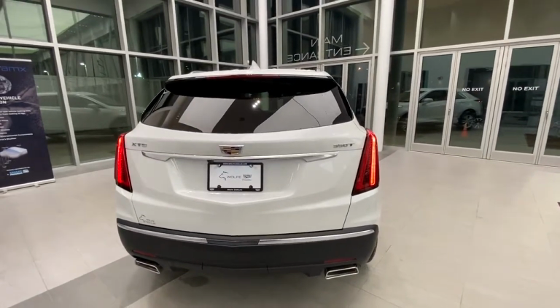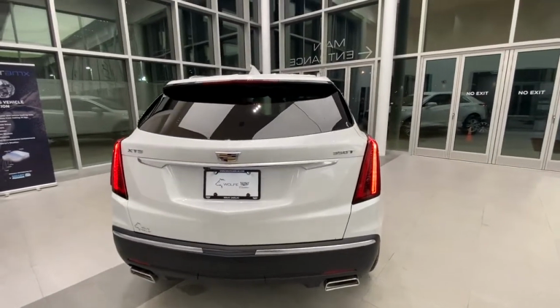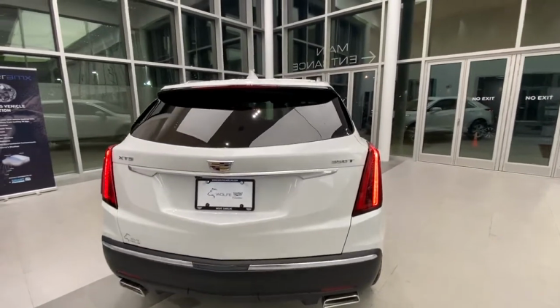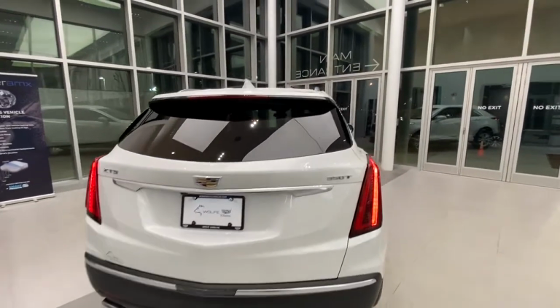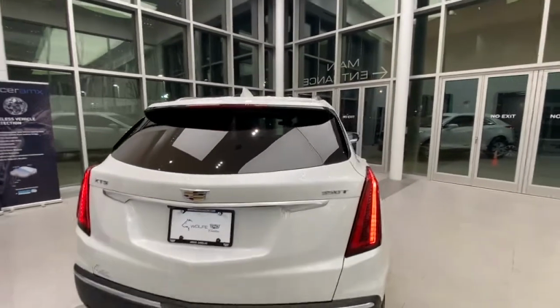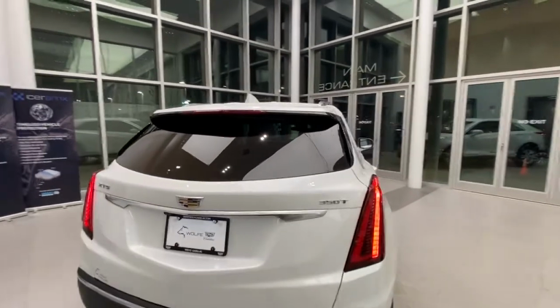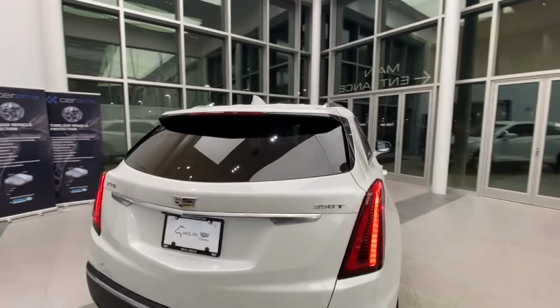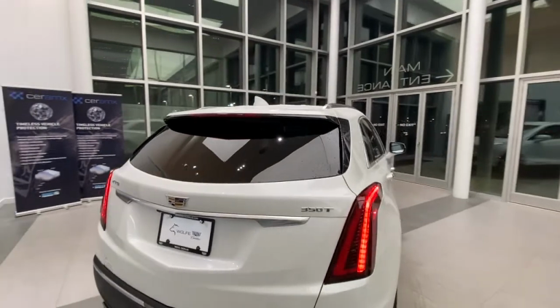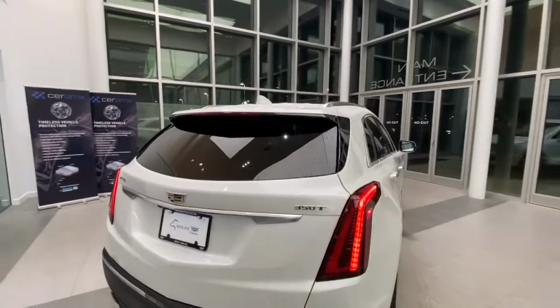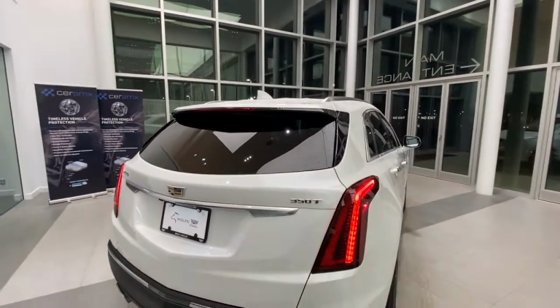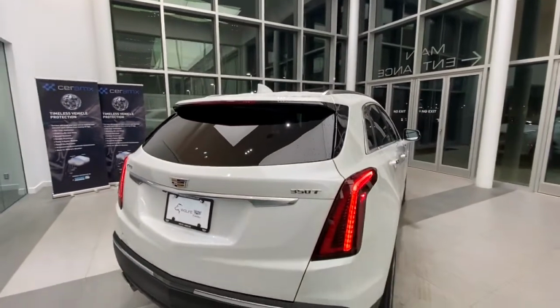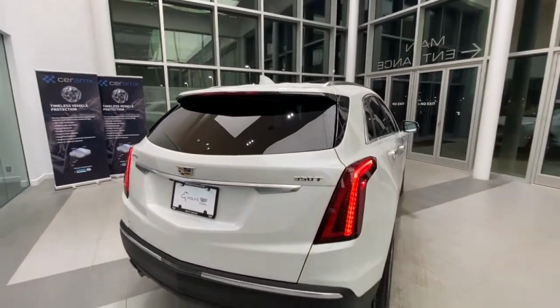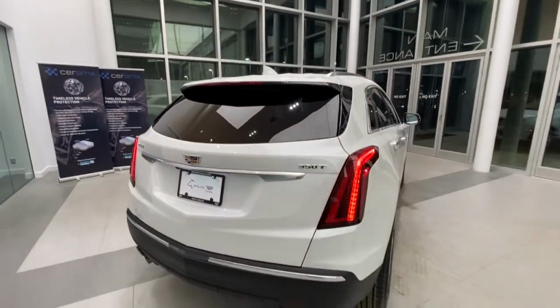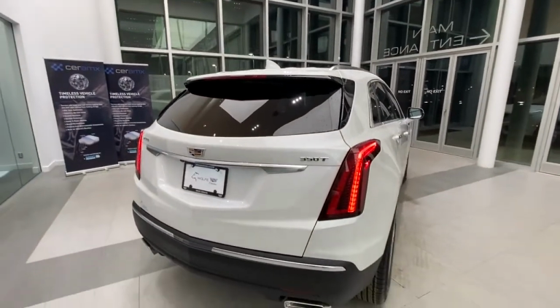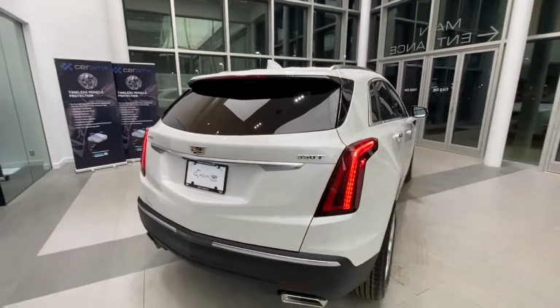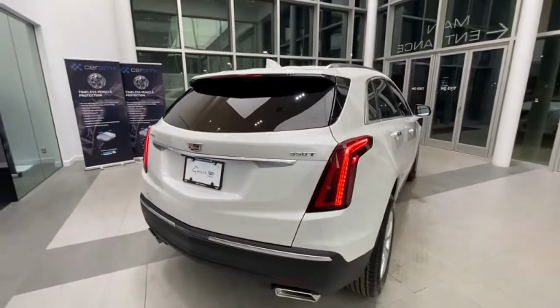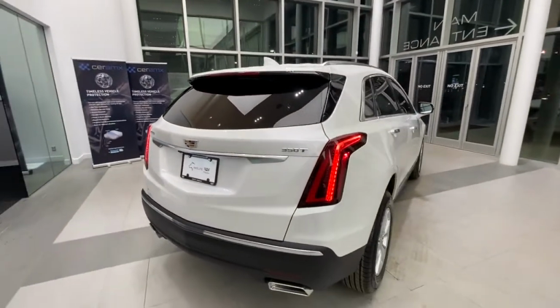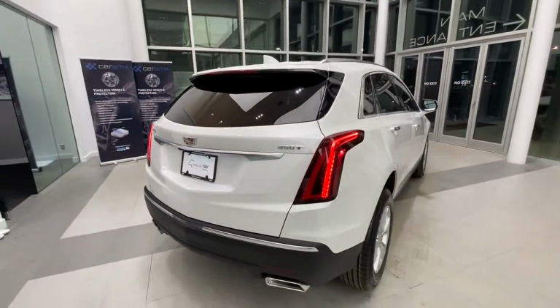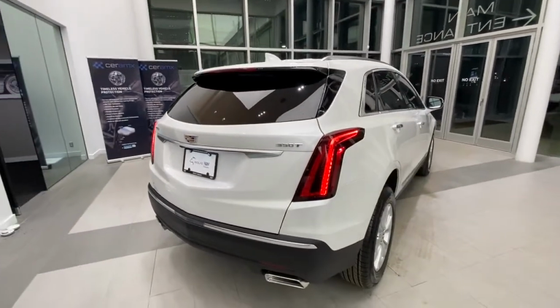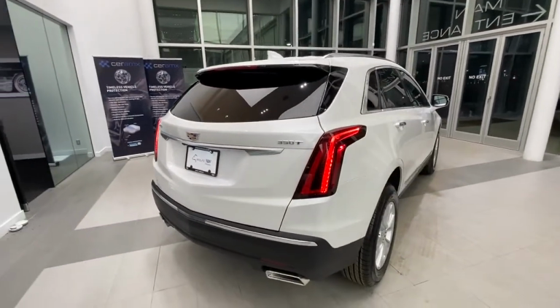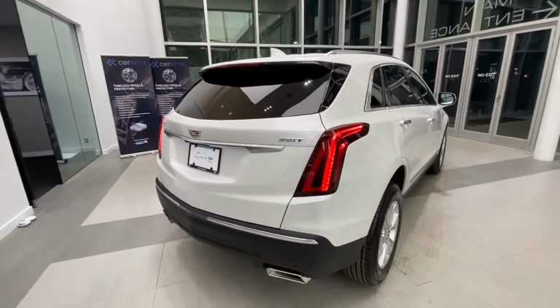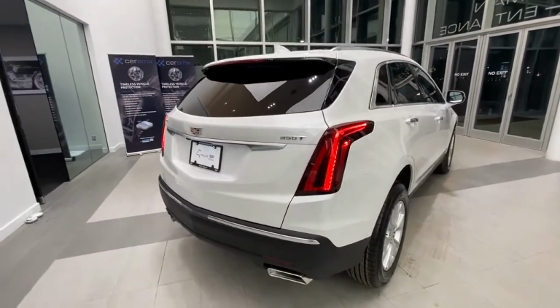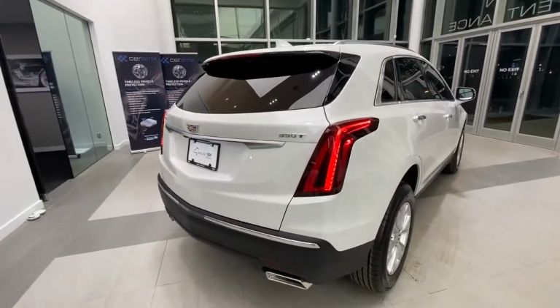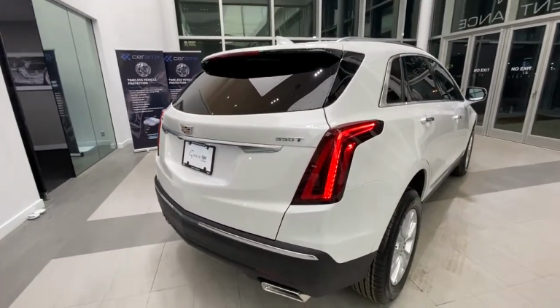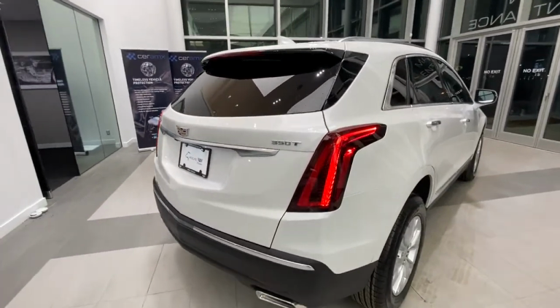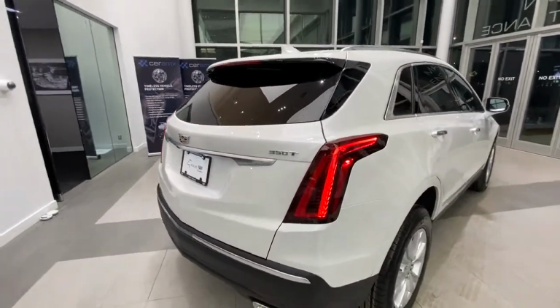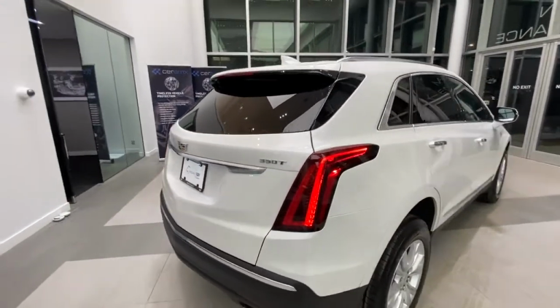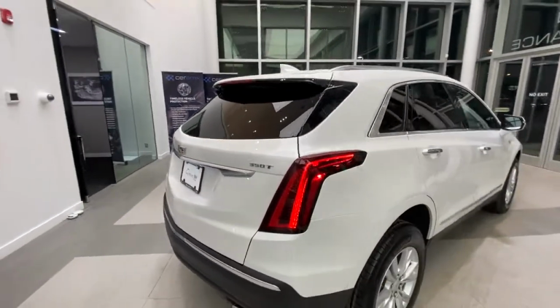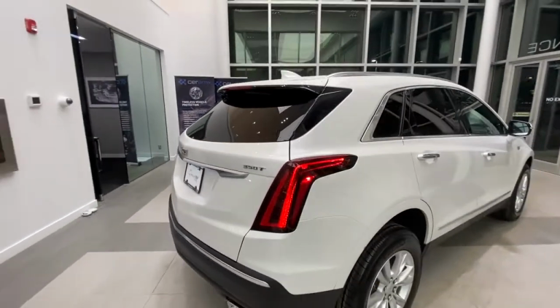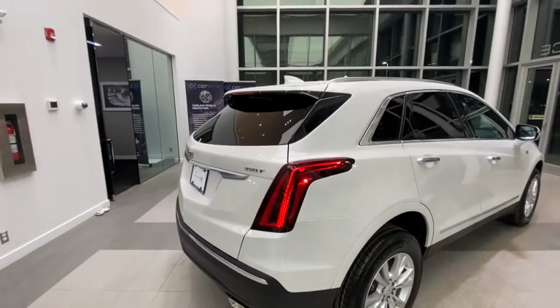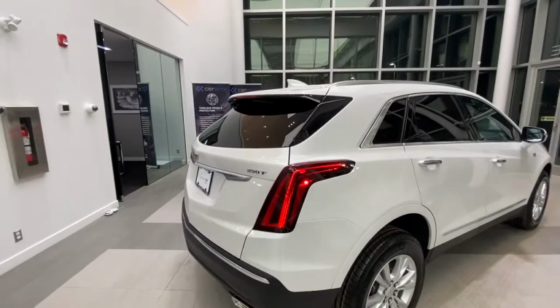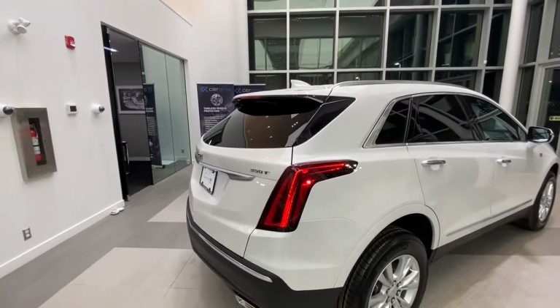Keyless trunk release. The rear contains full LED taillights along with more chrome accents.